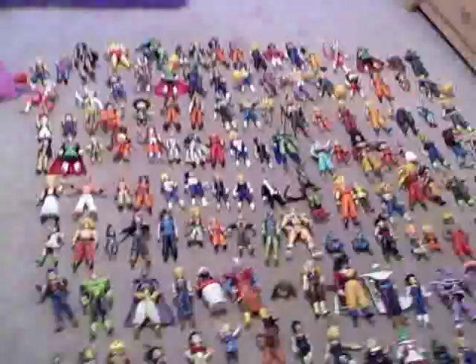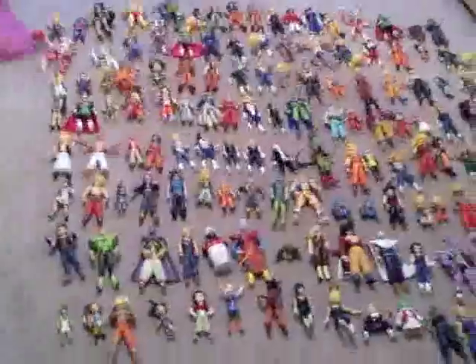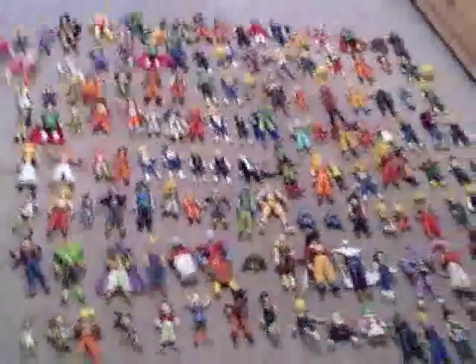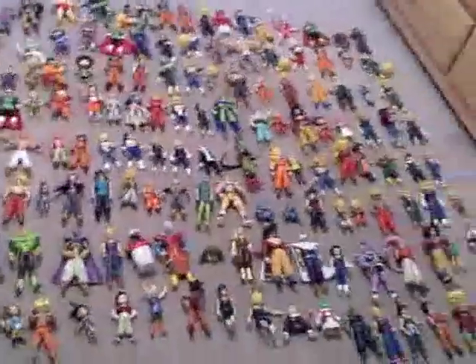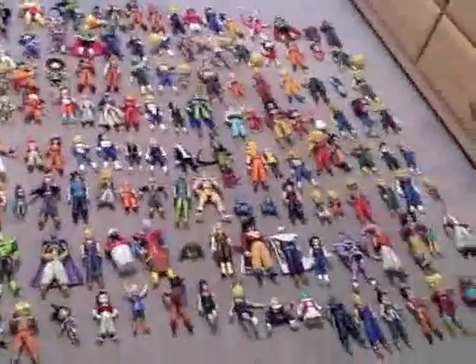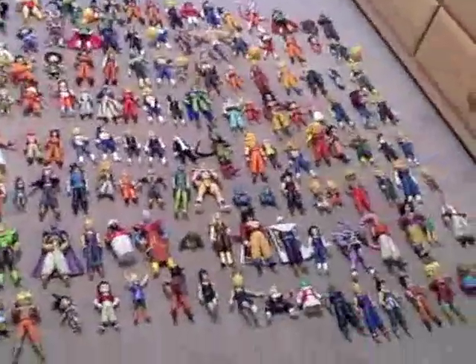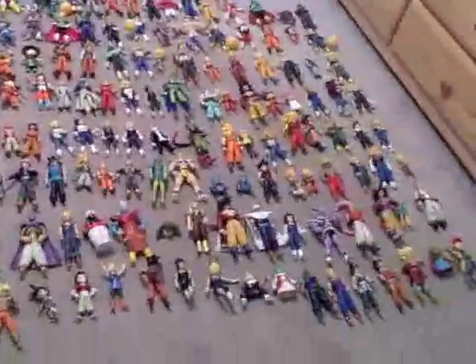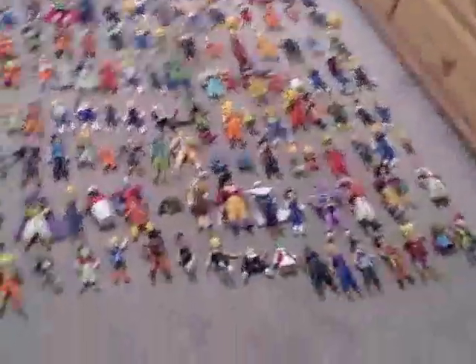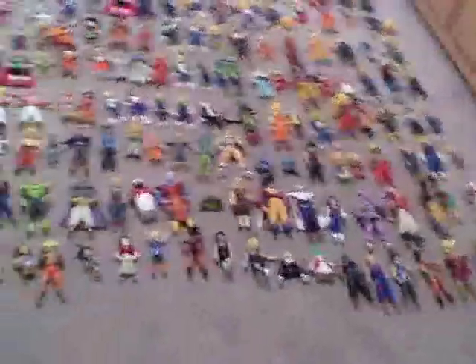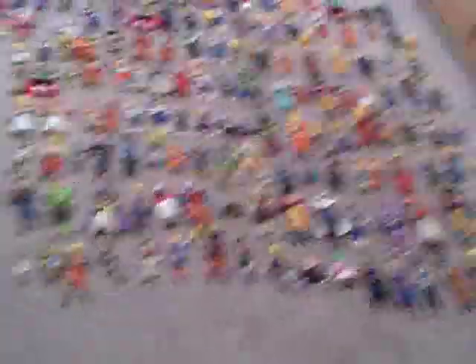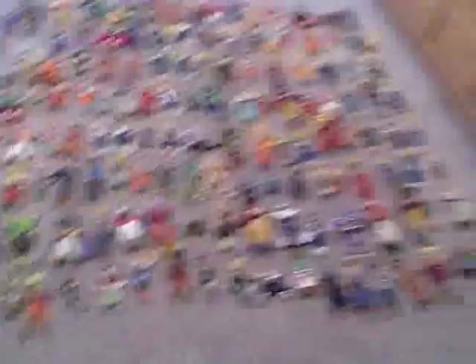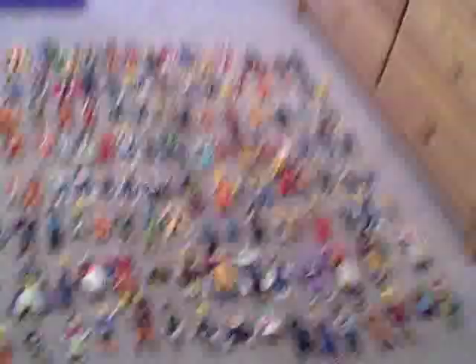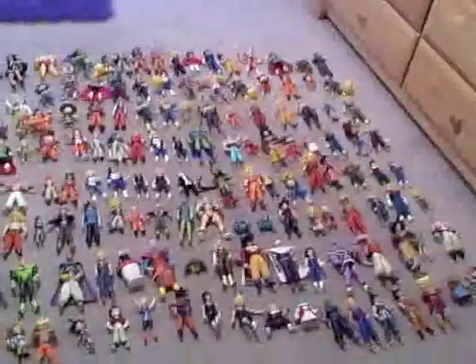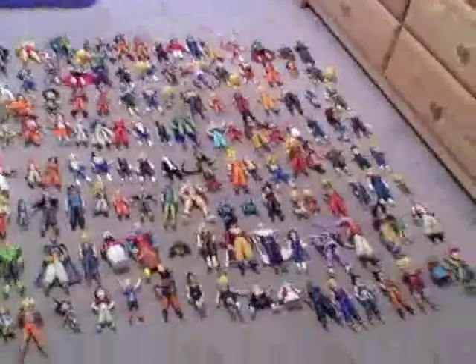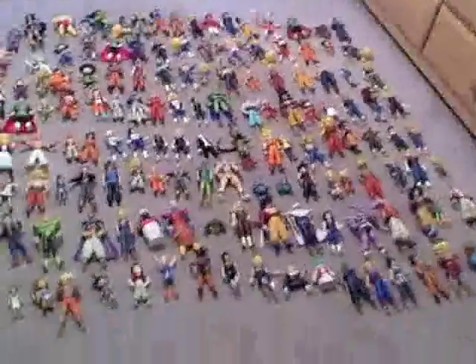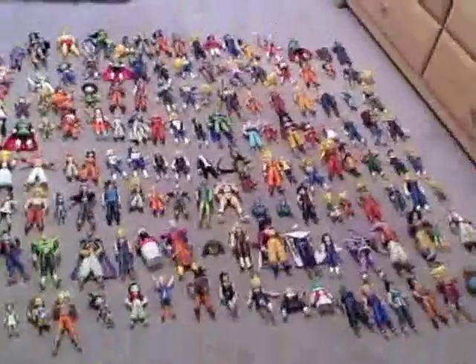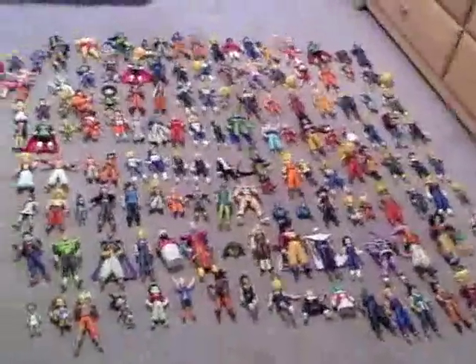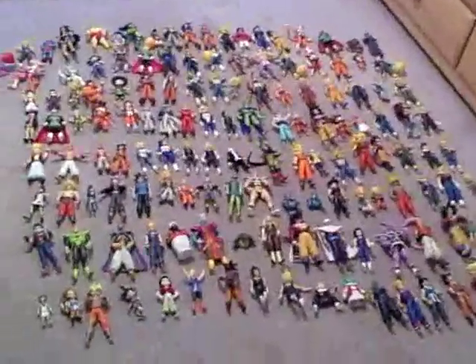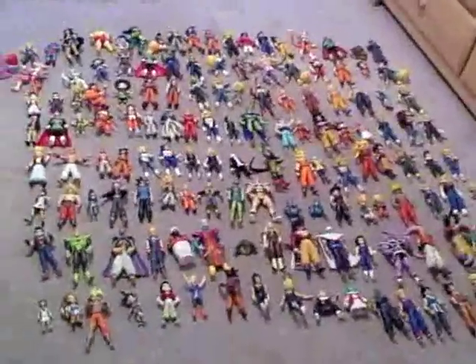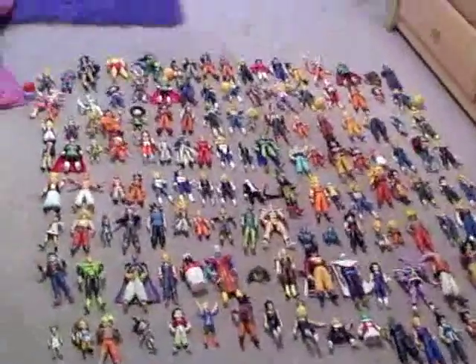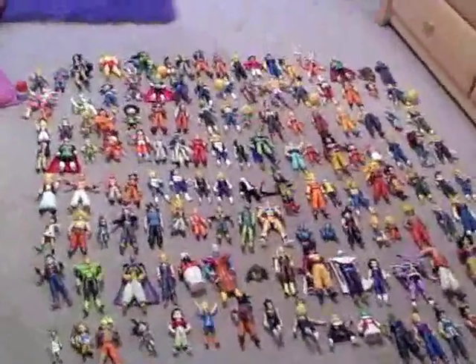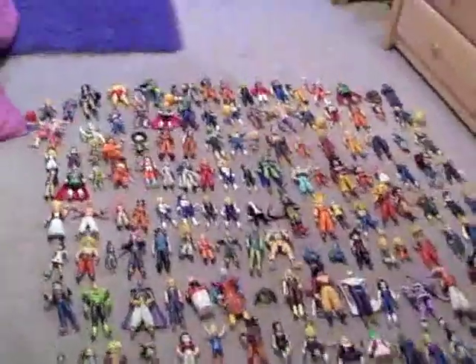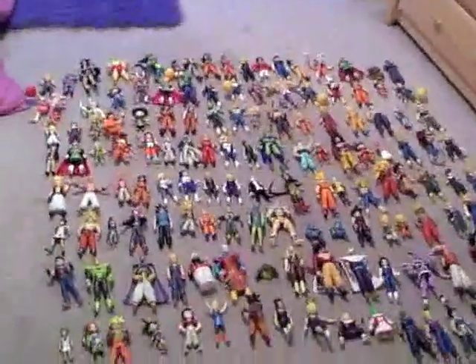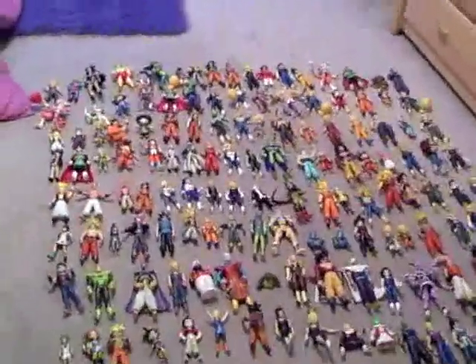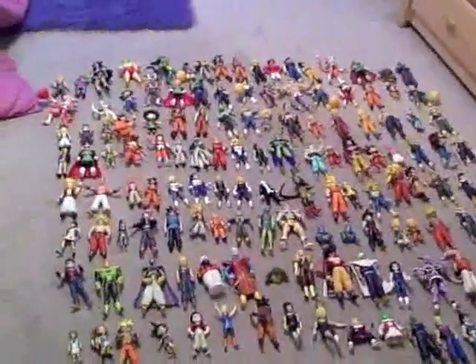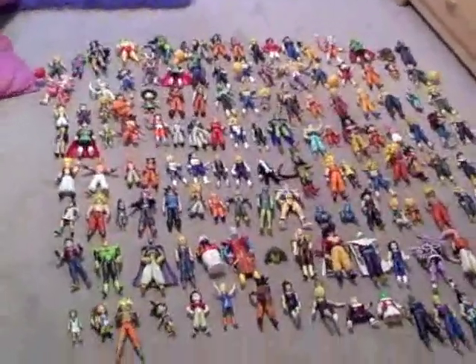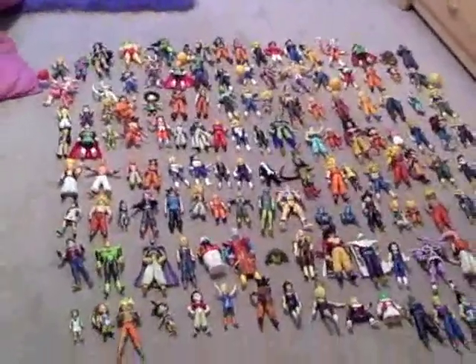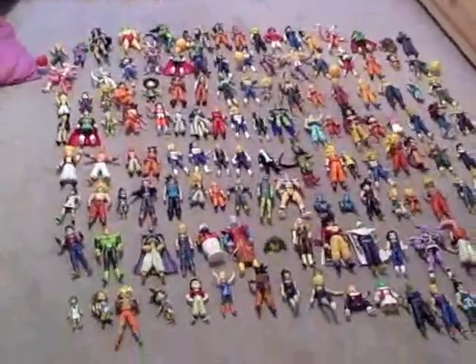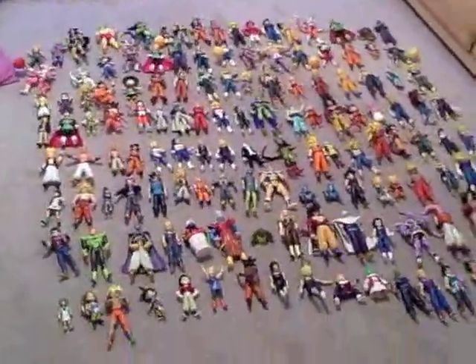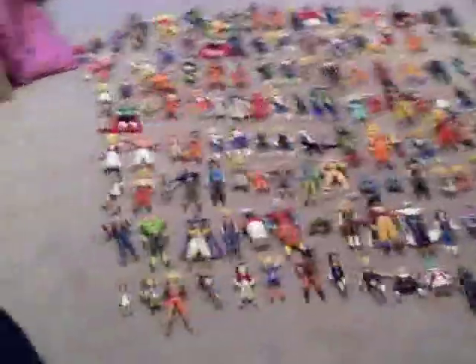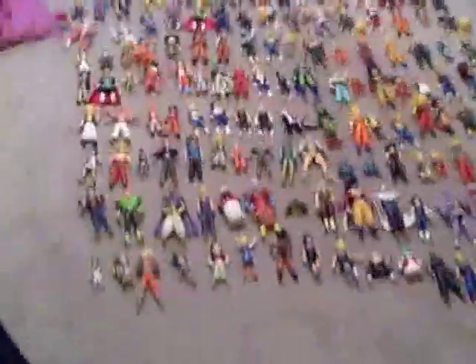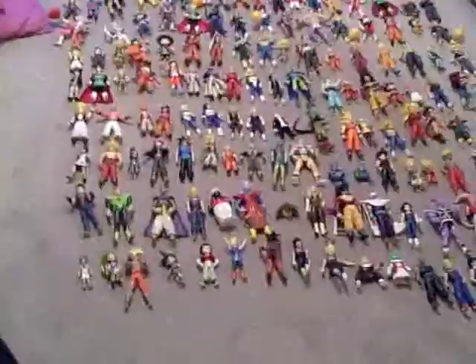Here they are — my loose figures. Almost all my entire loose figure collection is right here.